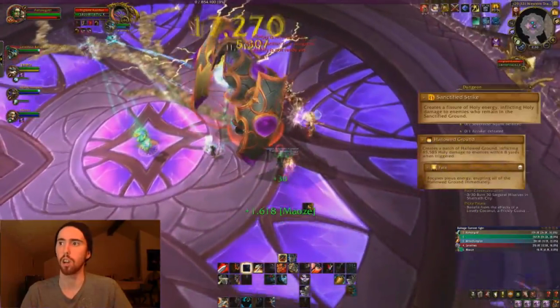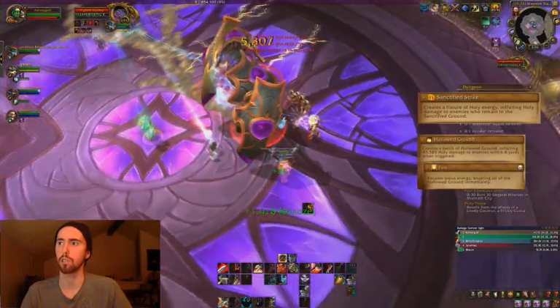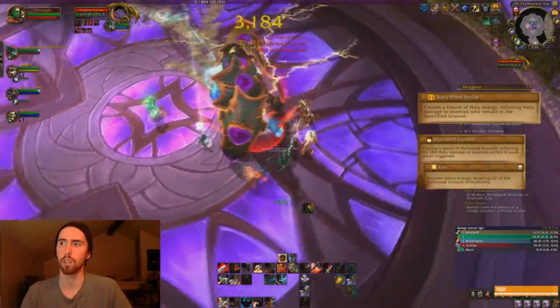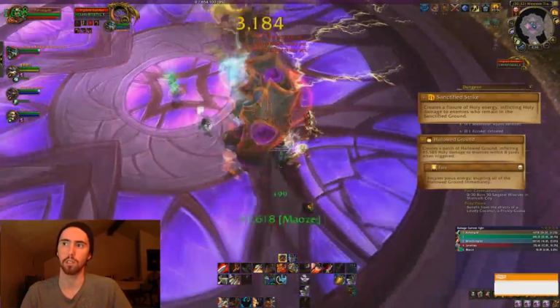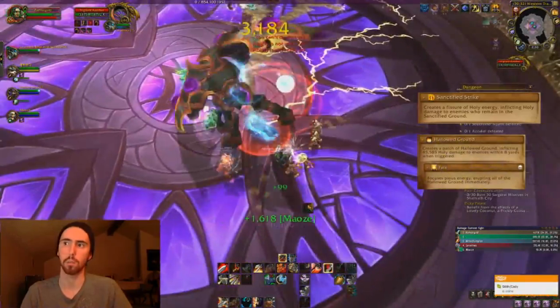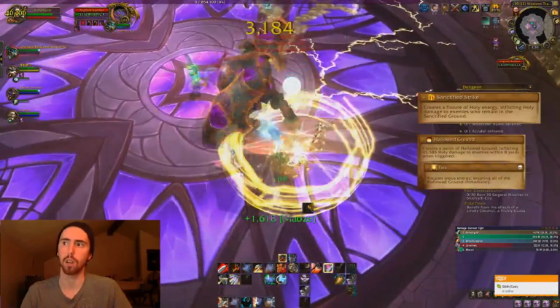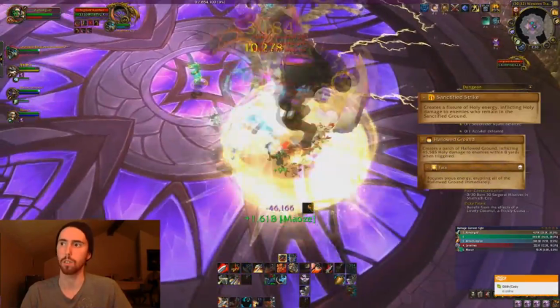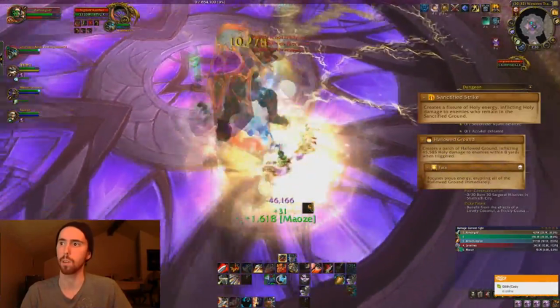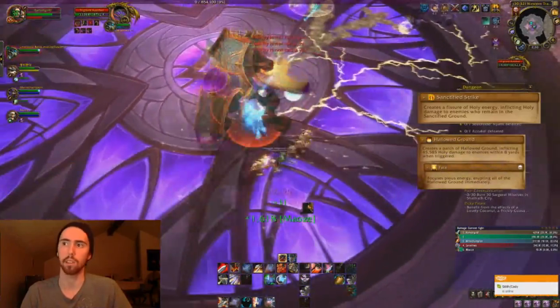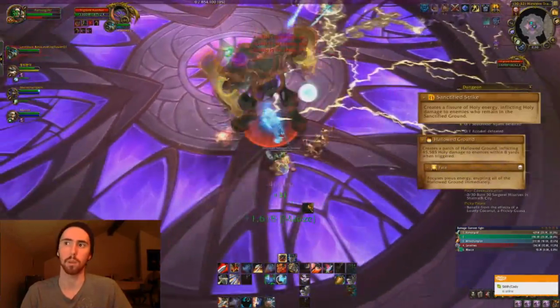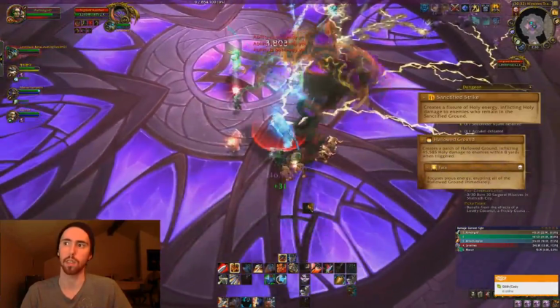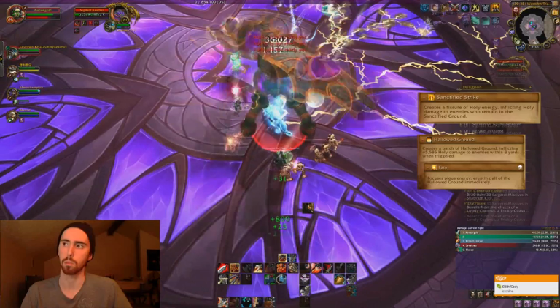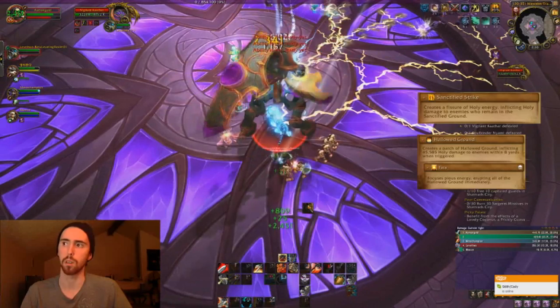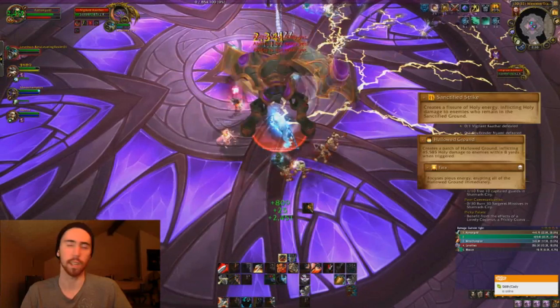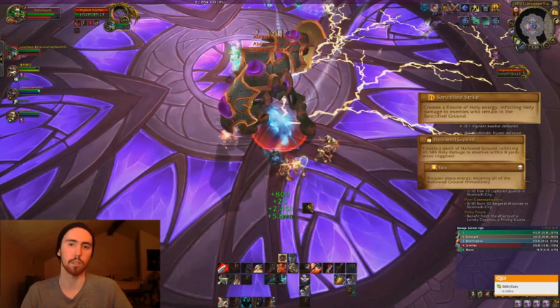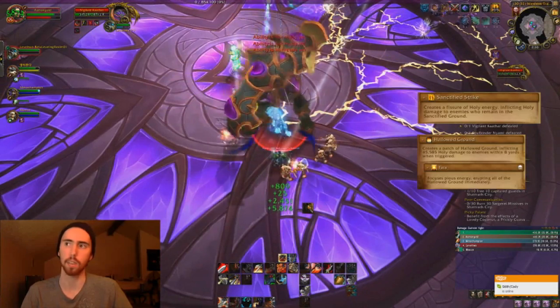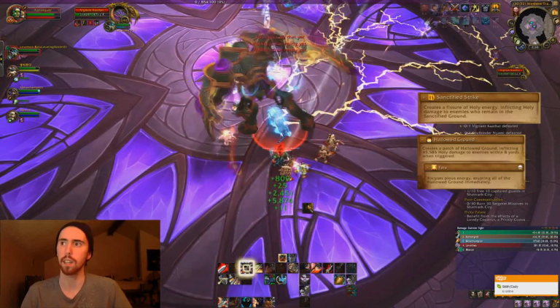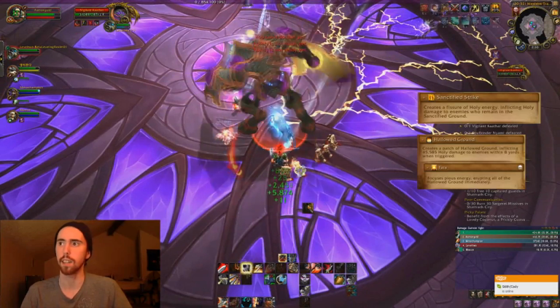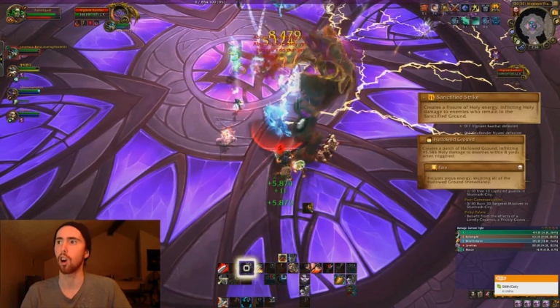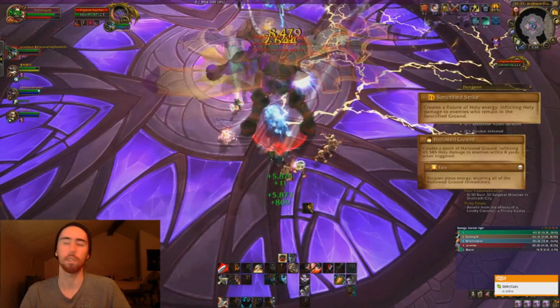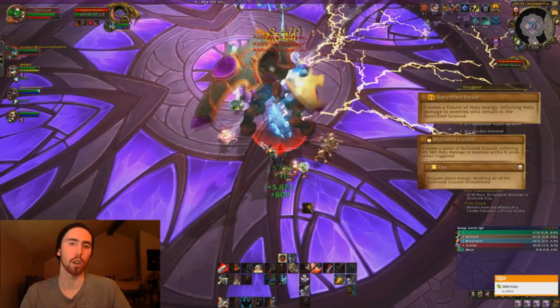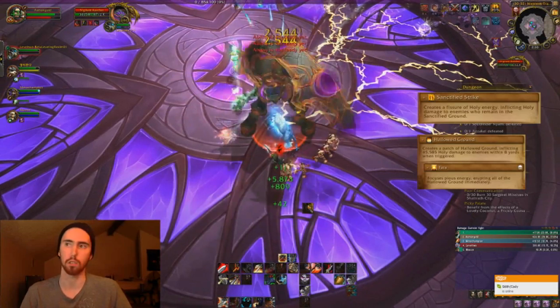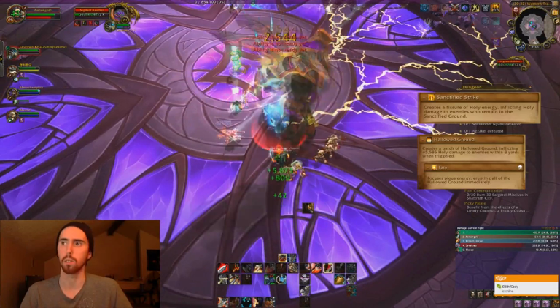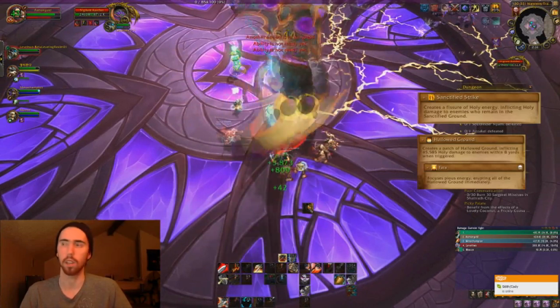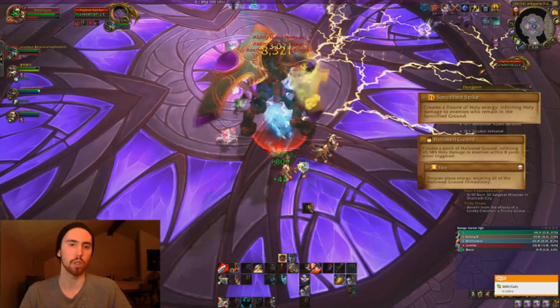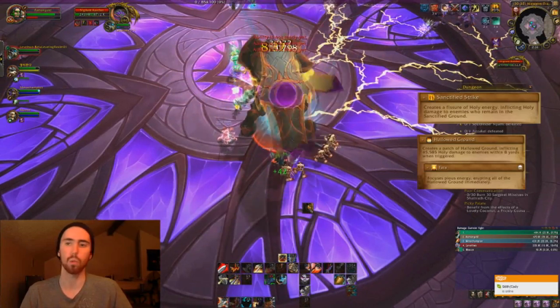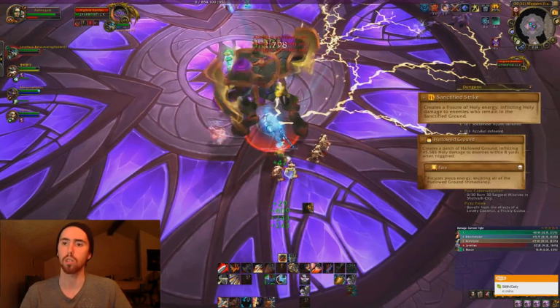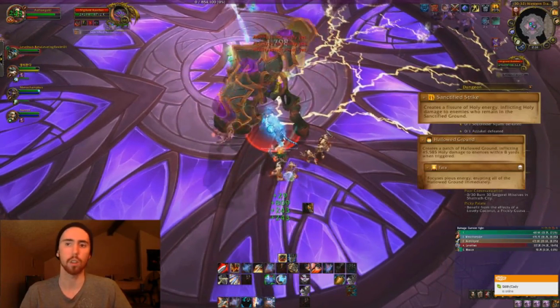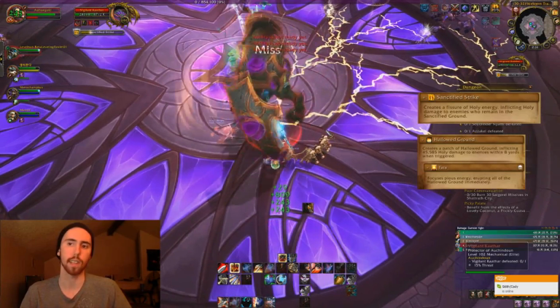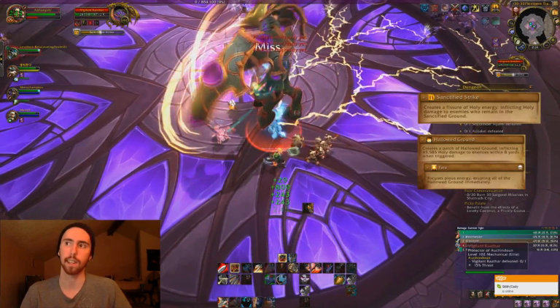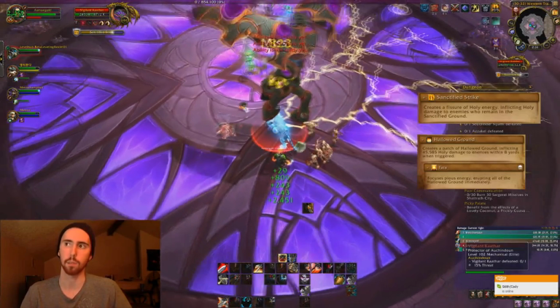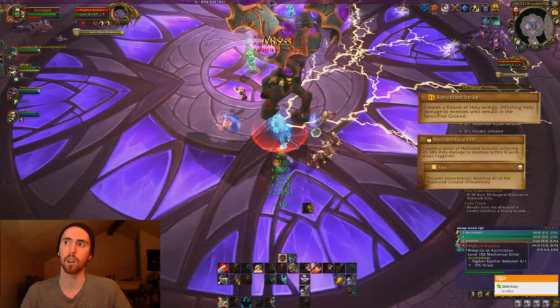He also spawns these little balls. If you run into the balls, they explode. If he casts Fate, all of the balls explode. General rule: don't stand next to the balls.